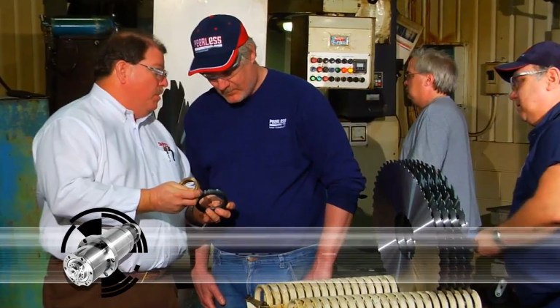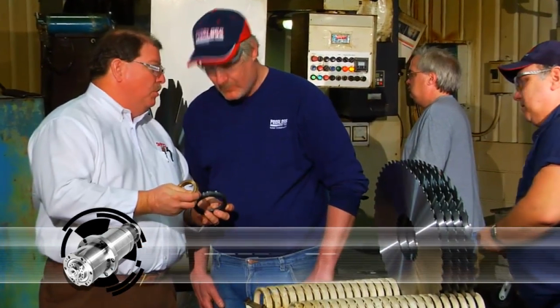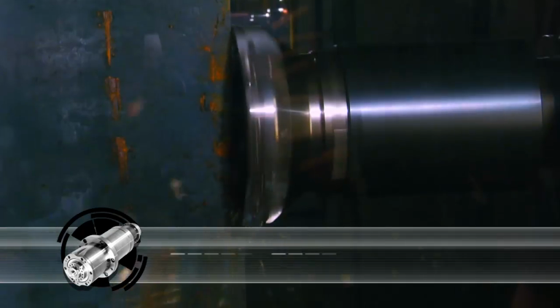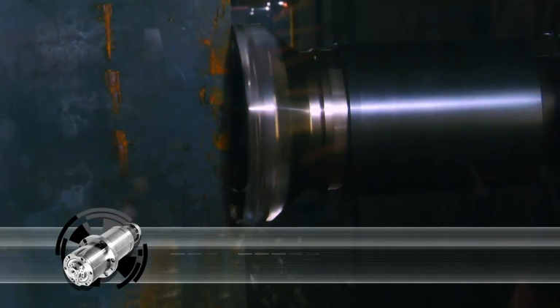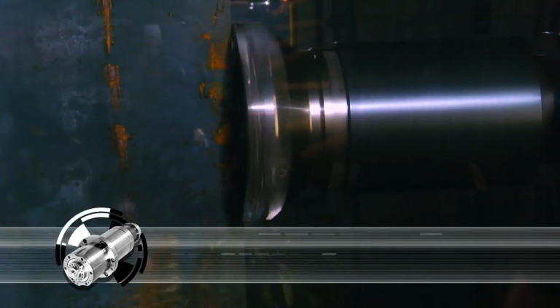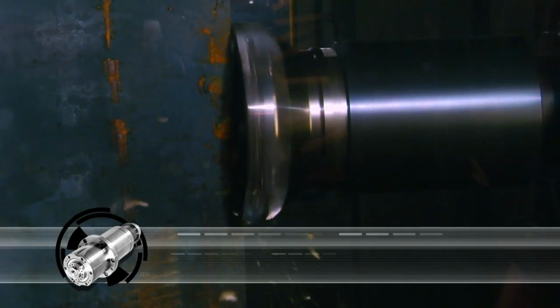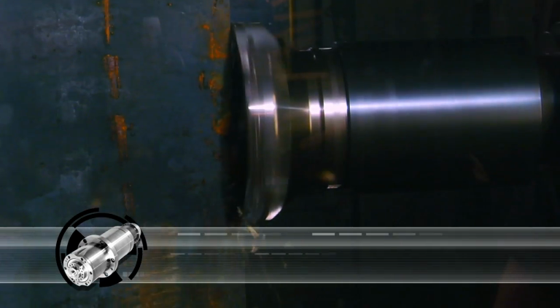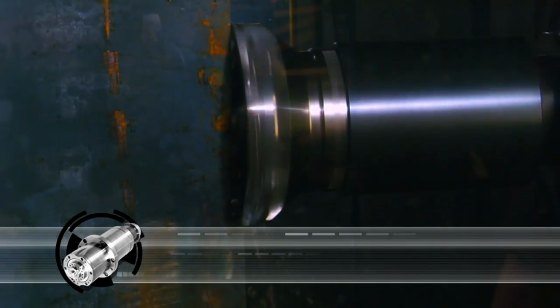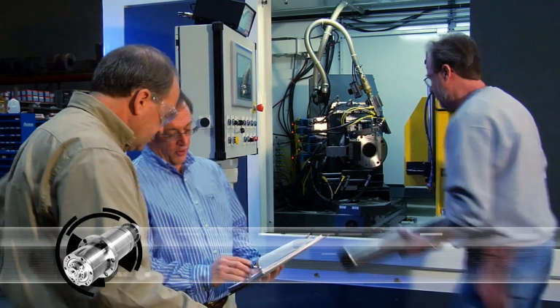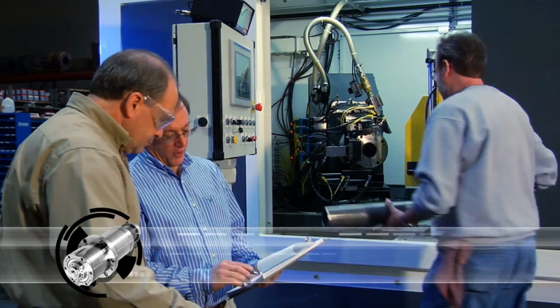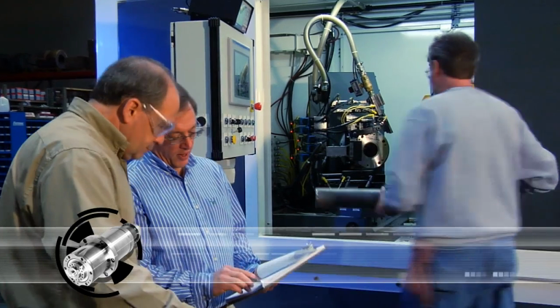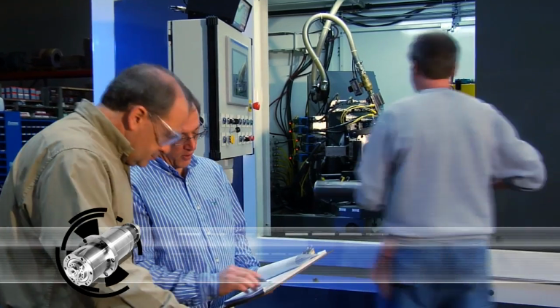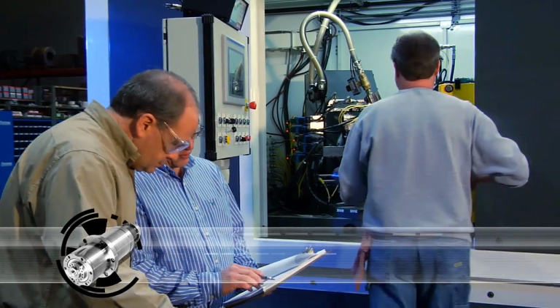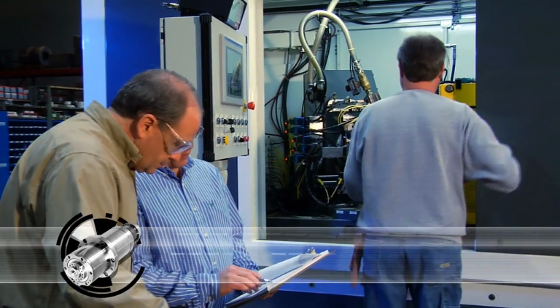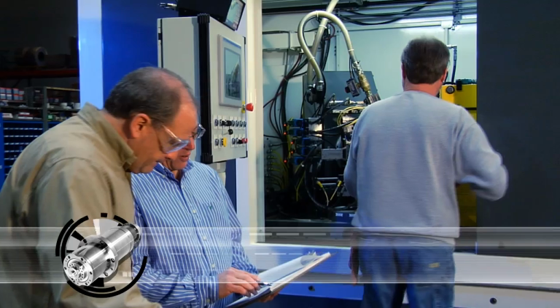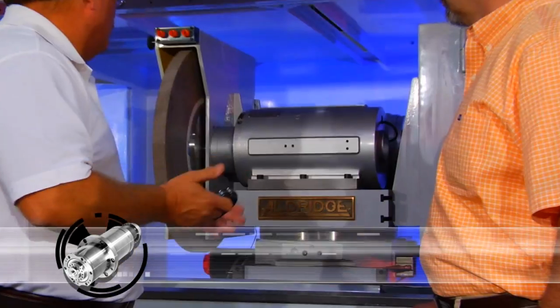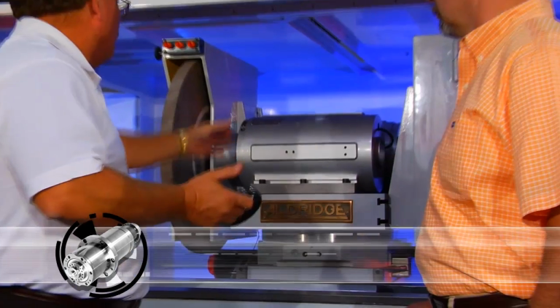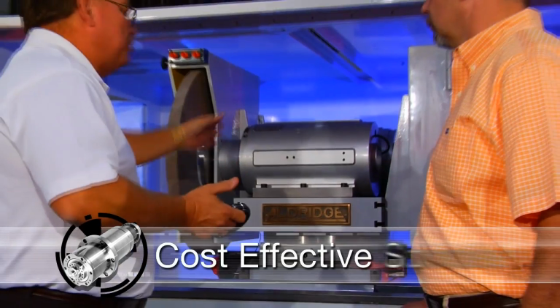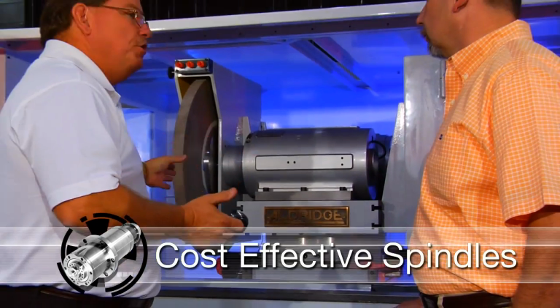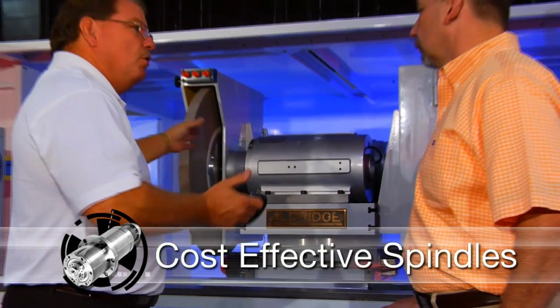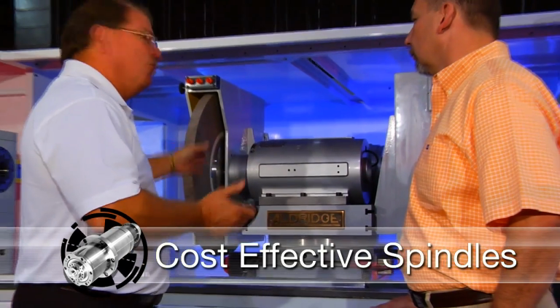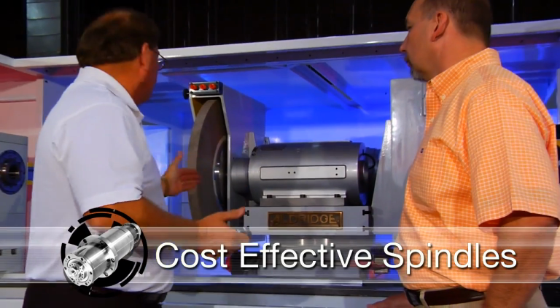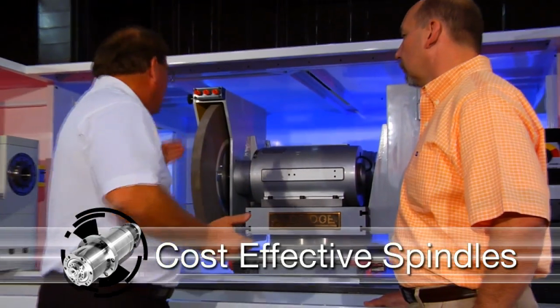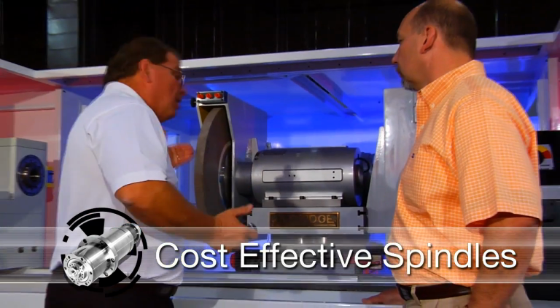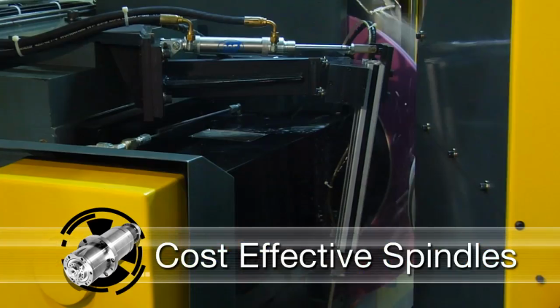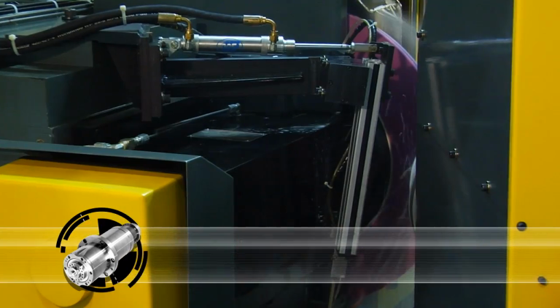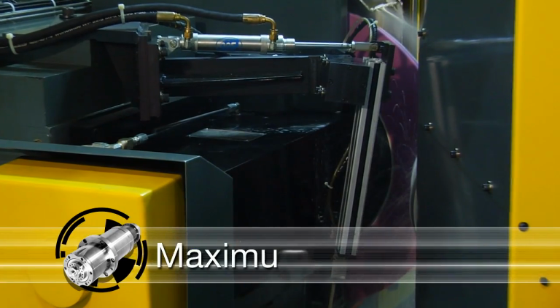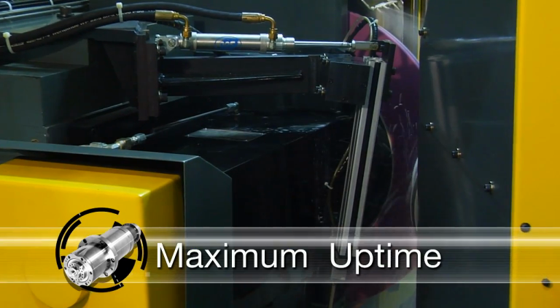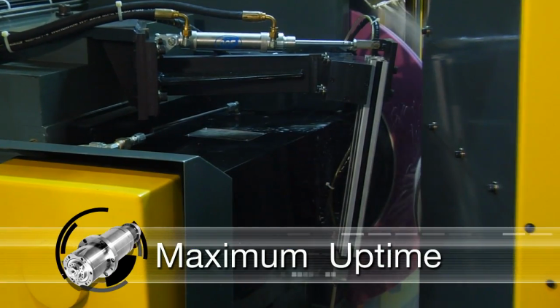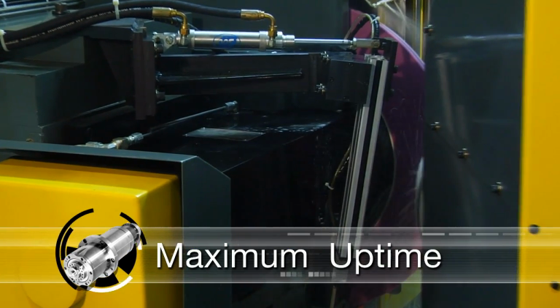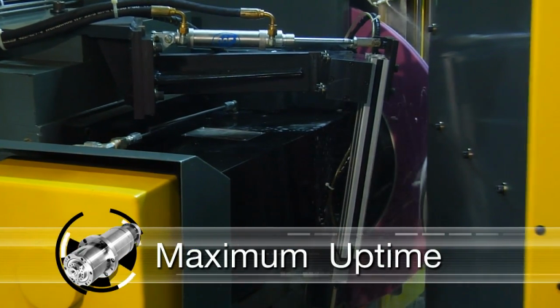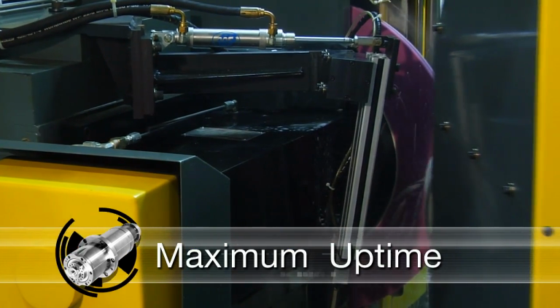No matter what kind of machining application, Setco offers cost-effective spindles that will keep you running at maximum uptime.